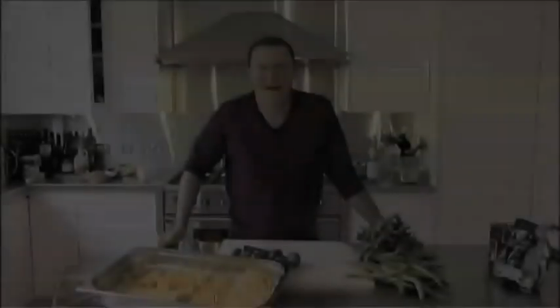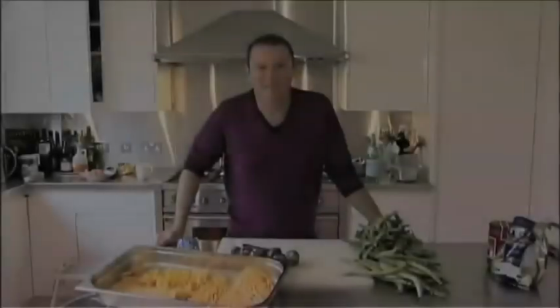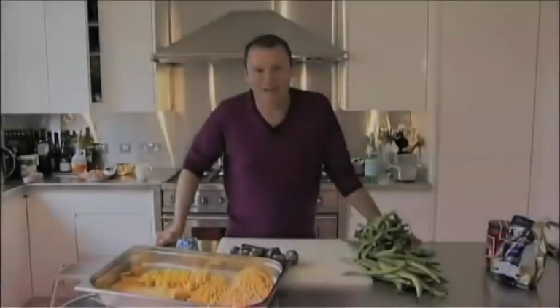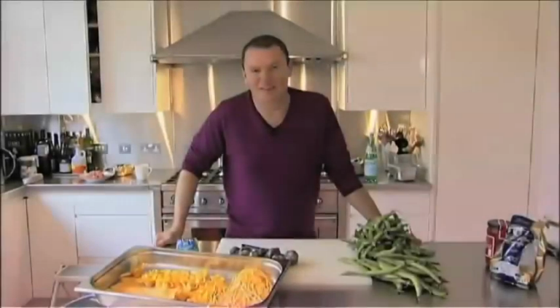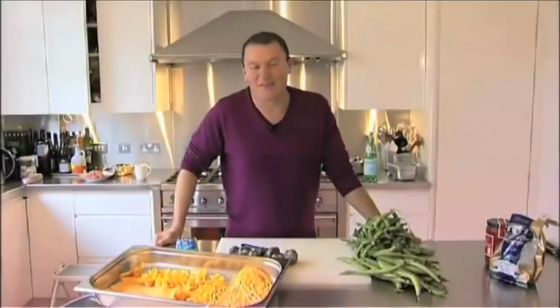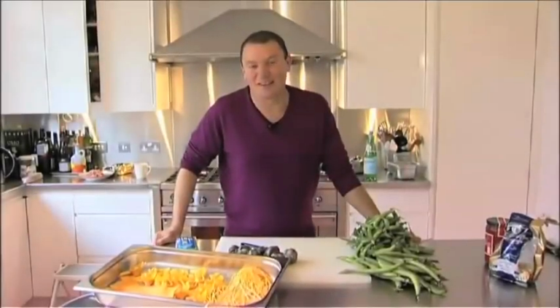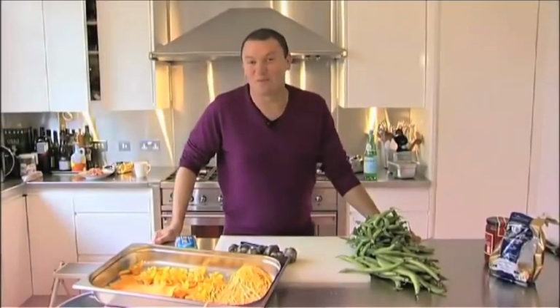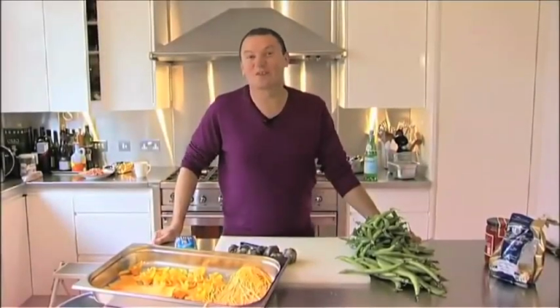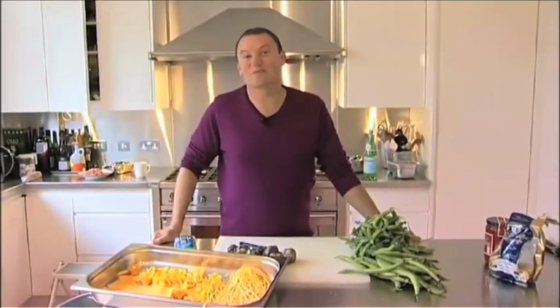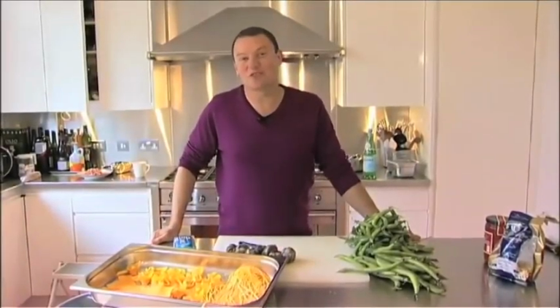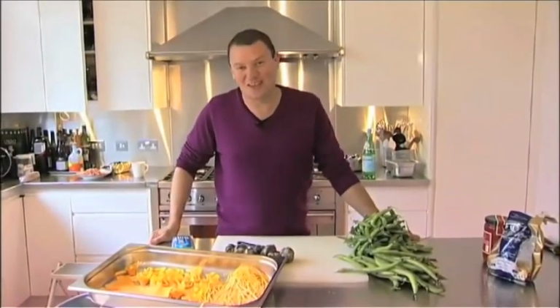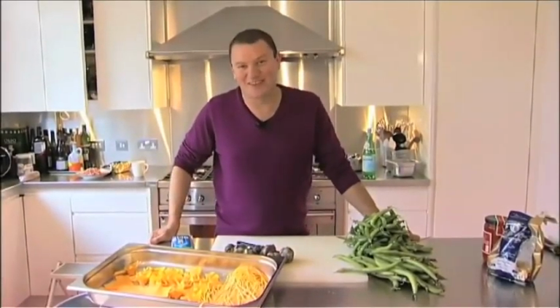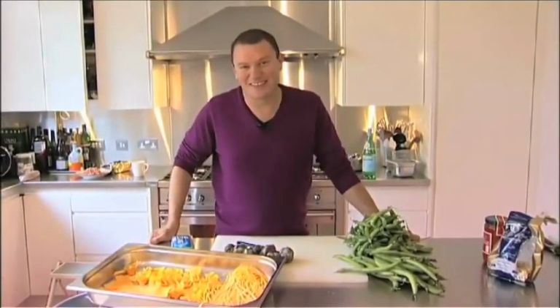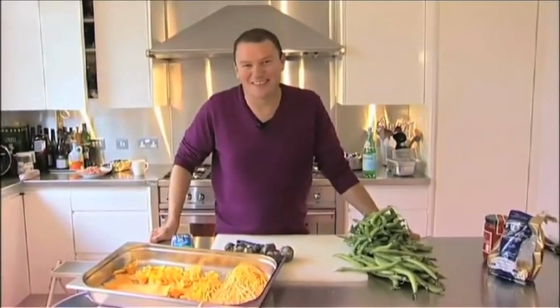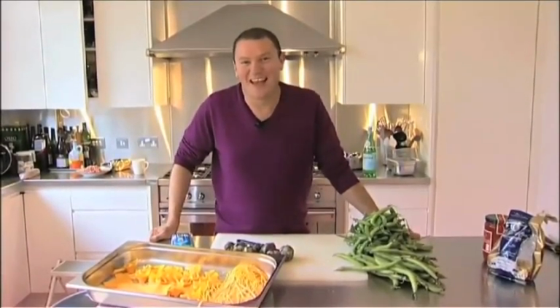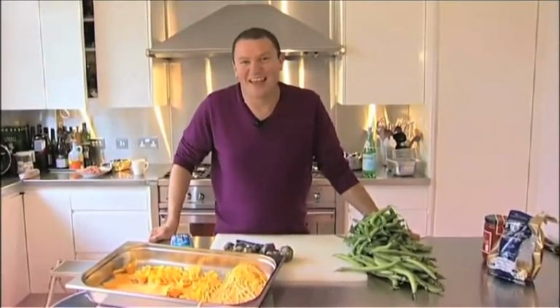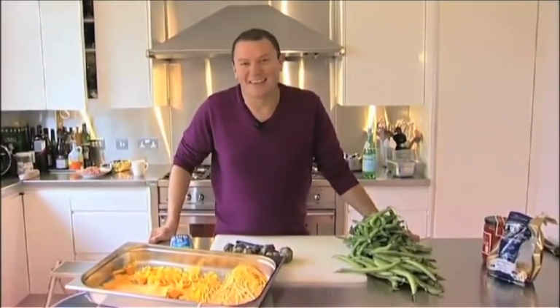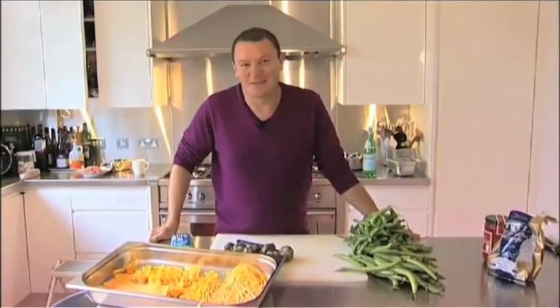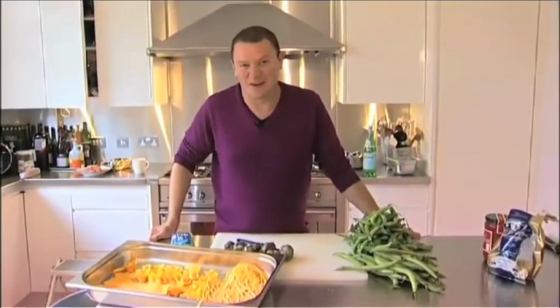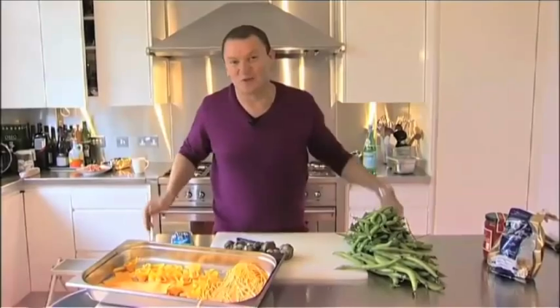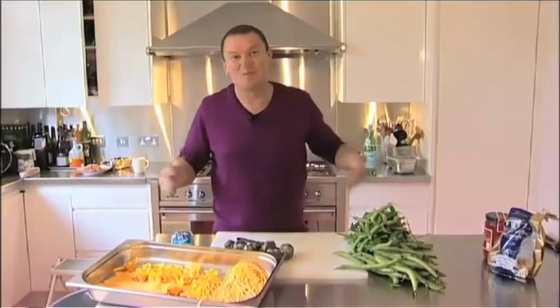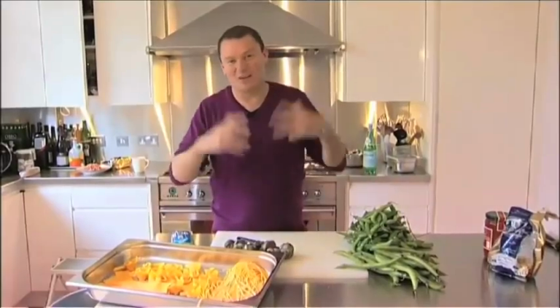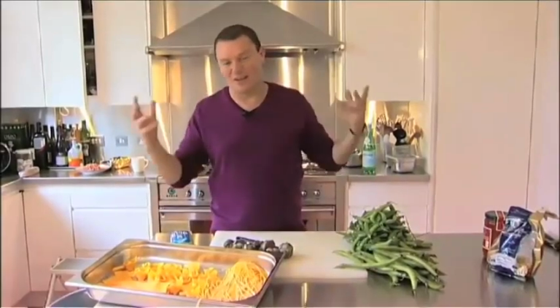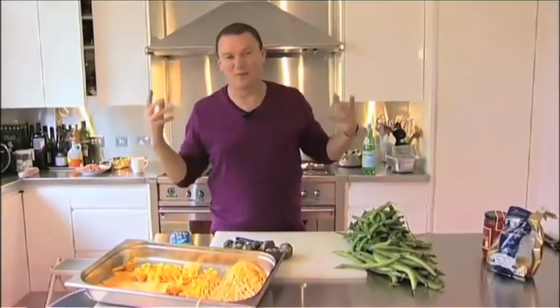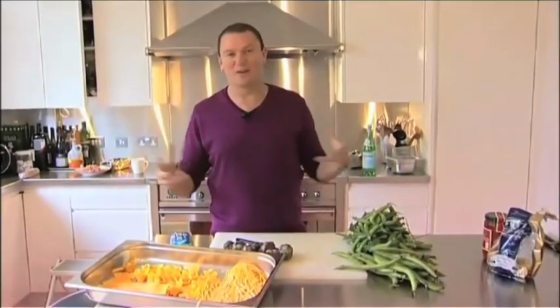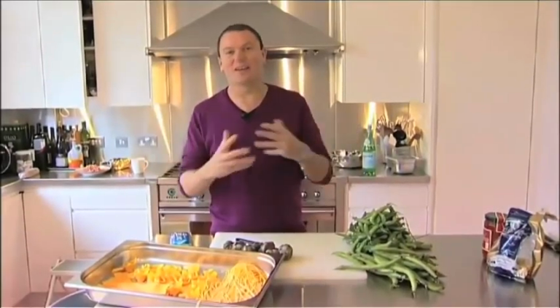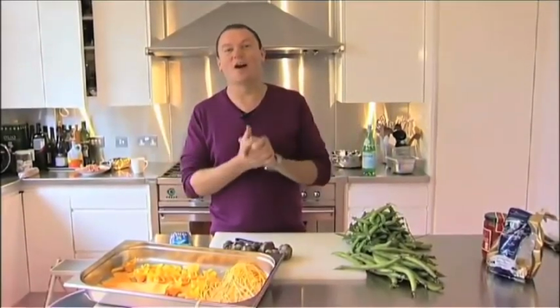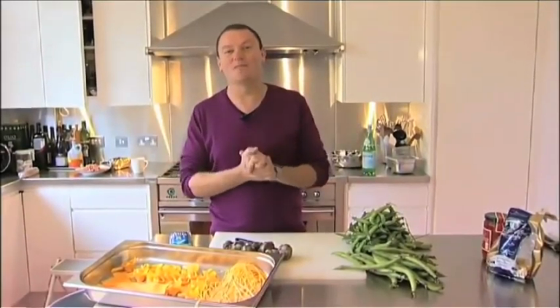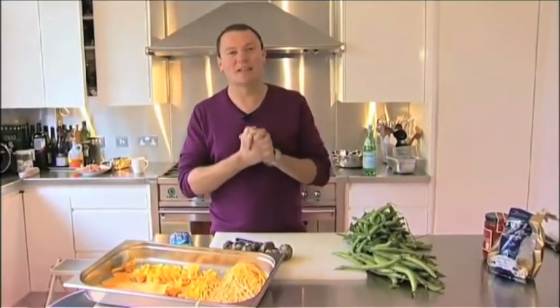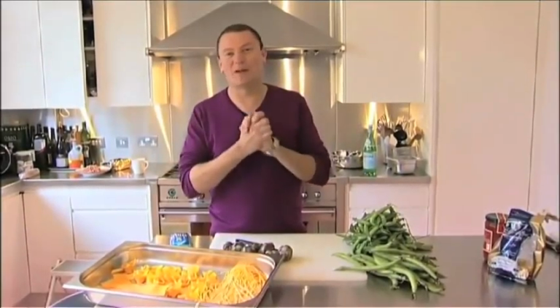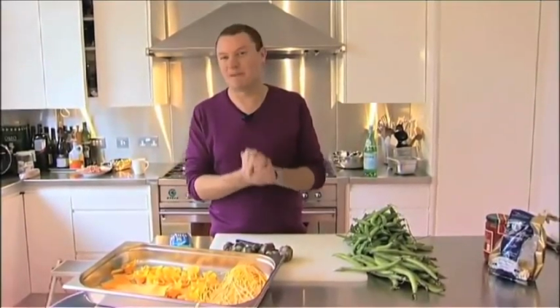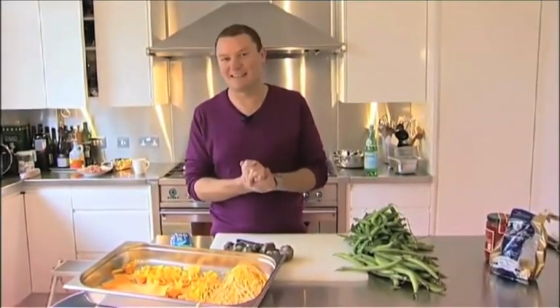My name is Theo Randall. Welcome to Chez Randall. This is where I do all my cooking at home, particularly all my pasta.